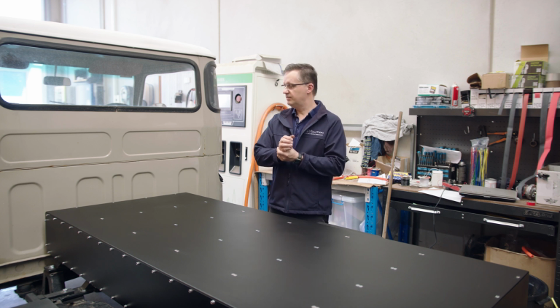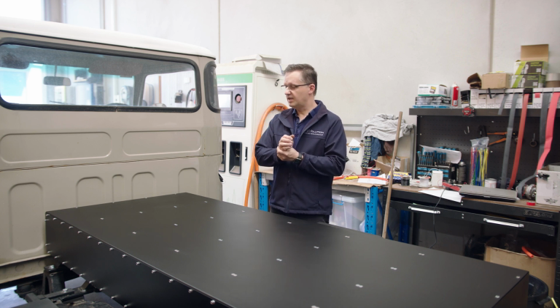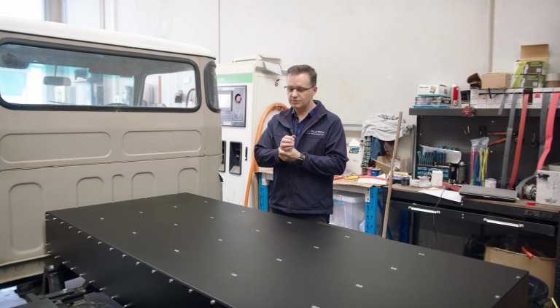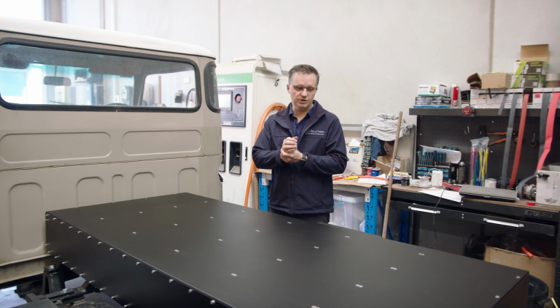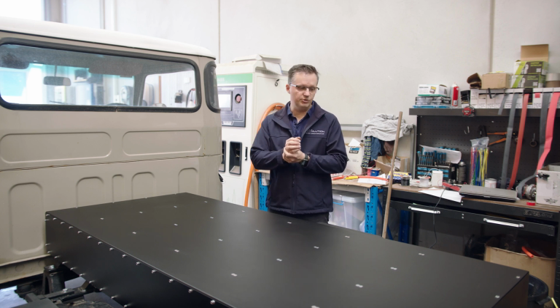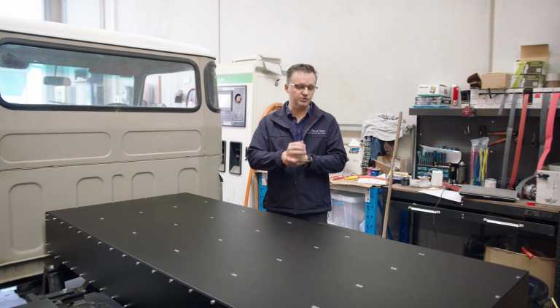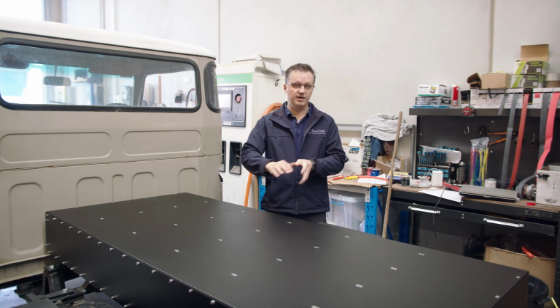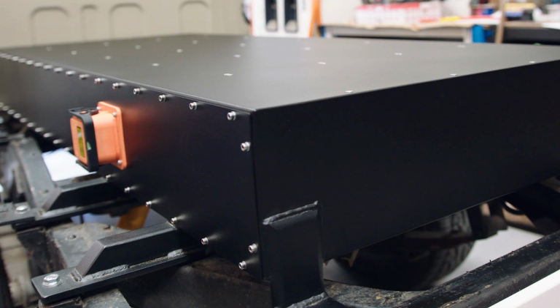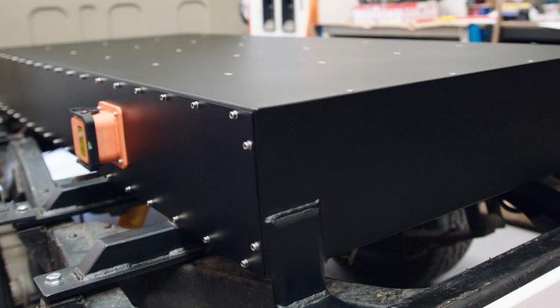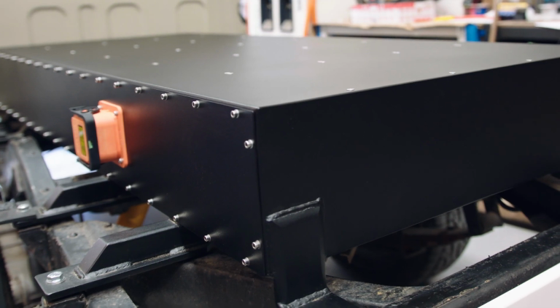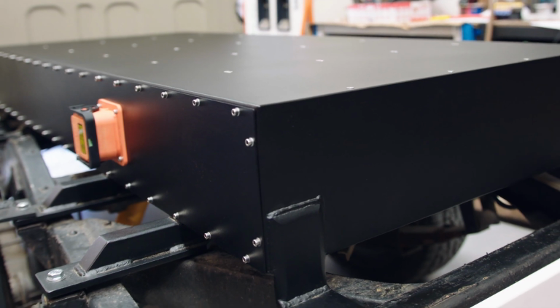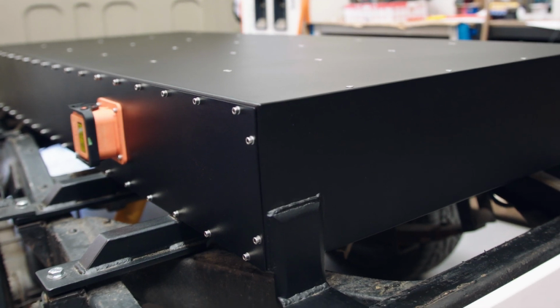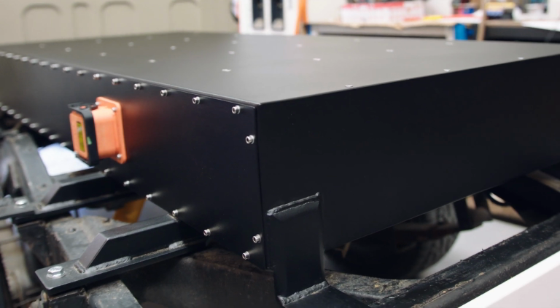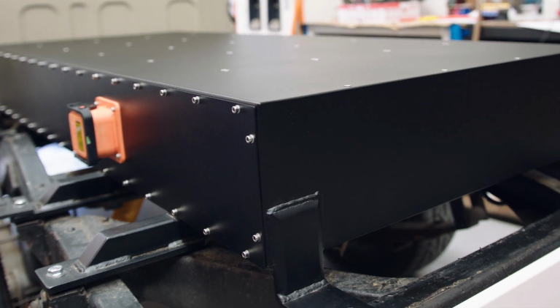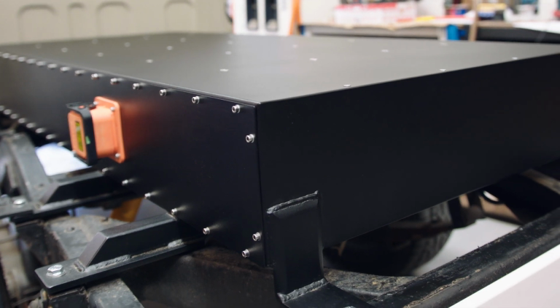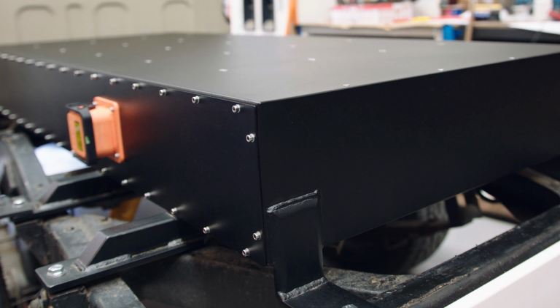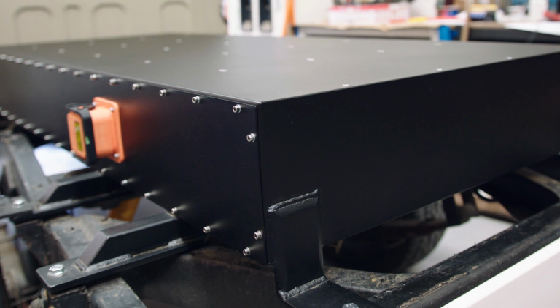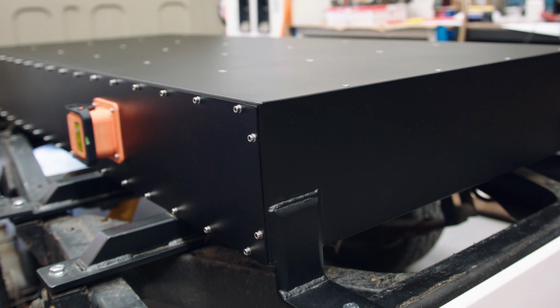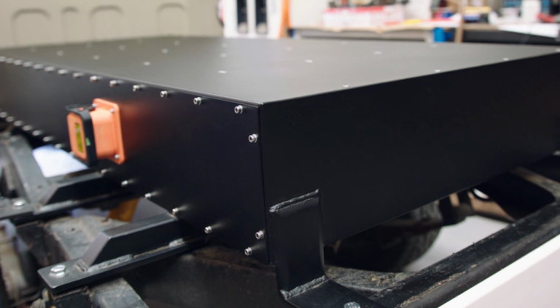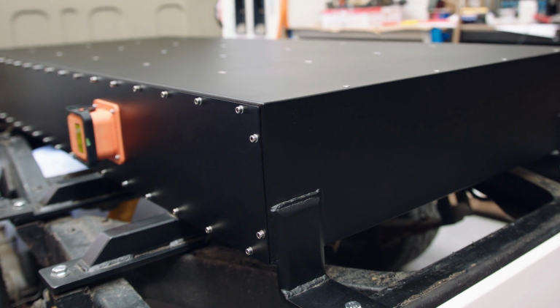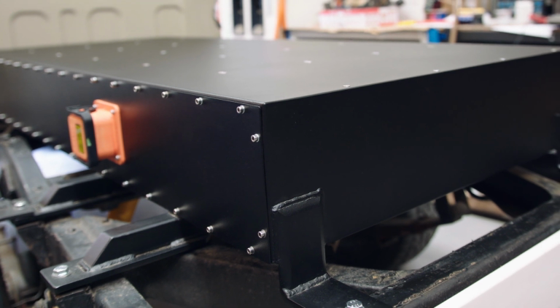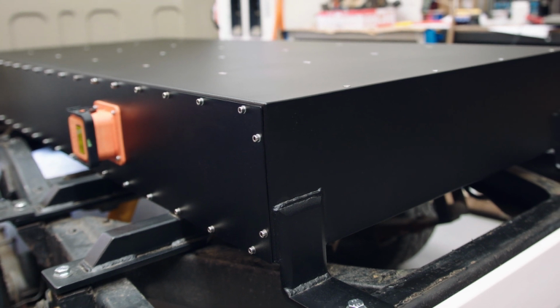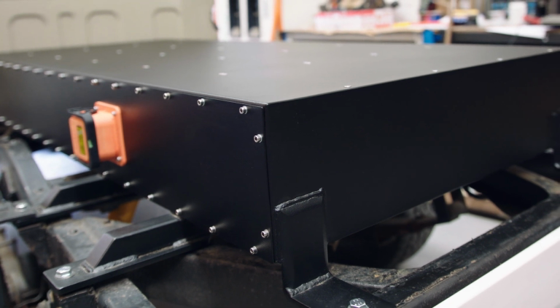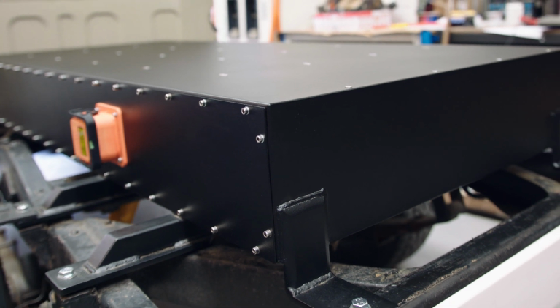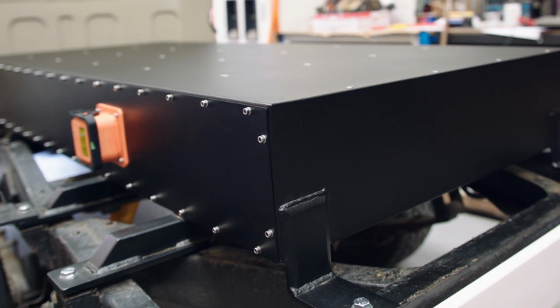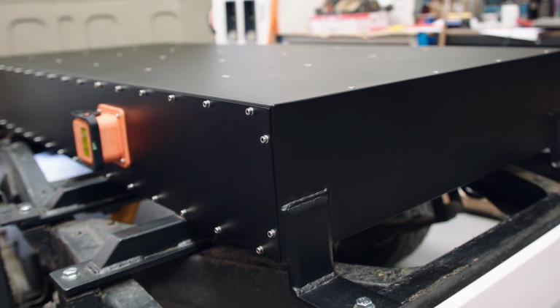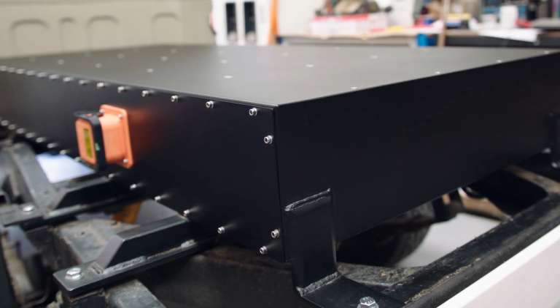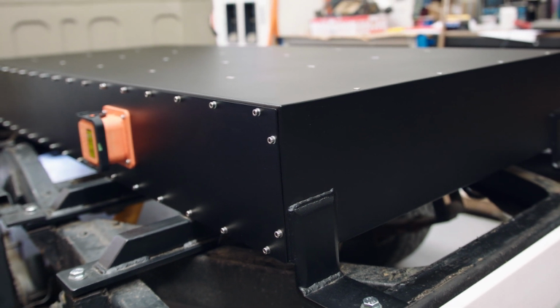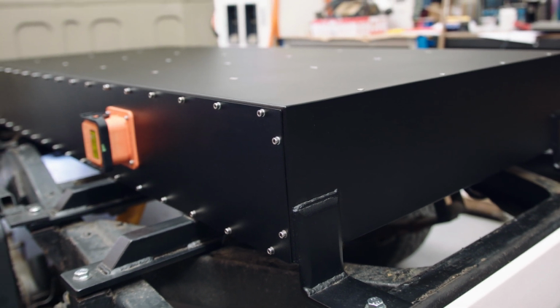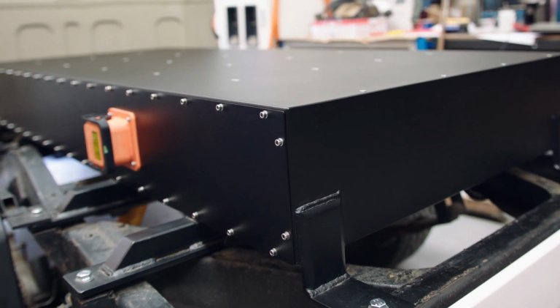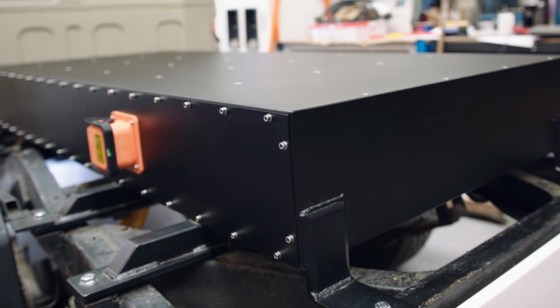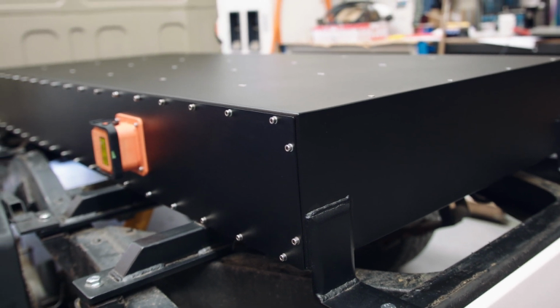The customer is going to put a tray on it, so it'll cover over this battery box and it'll be back to looking normal — but electric.